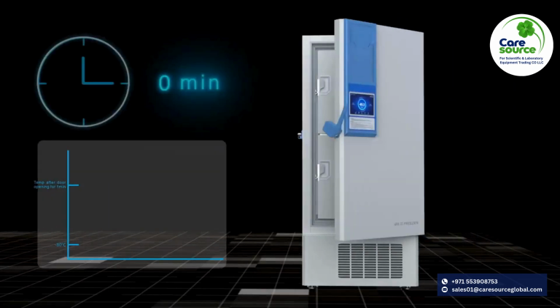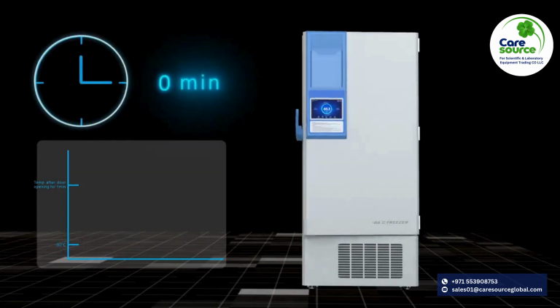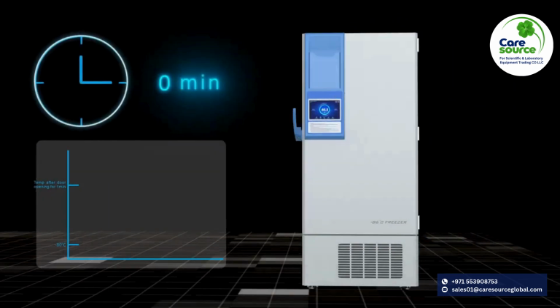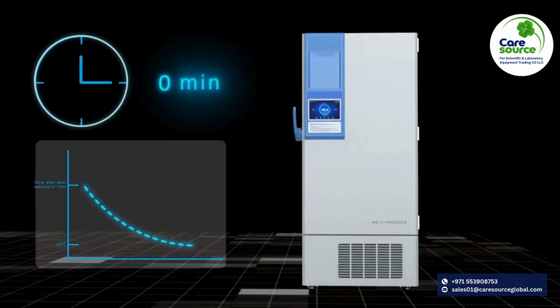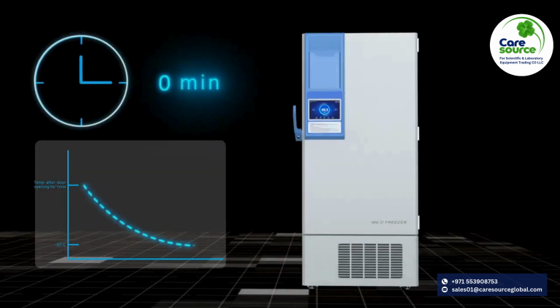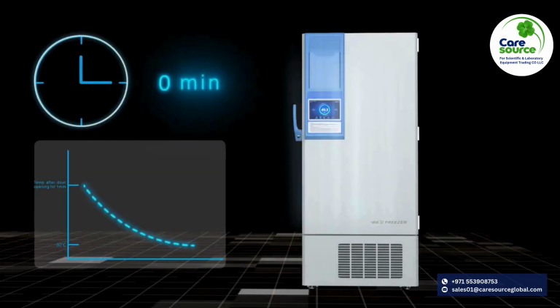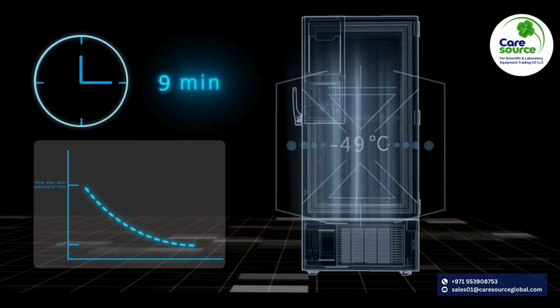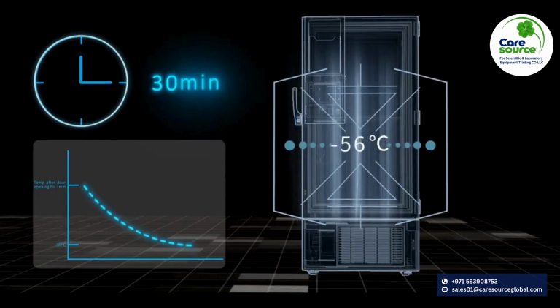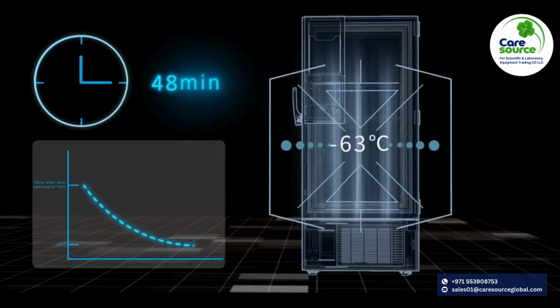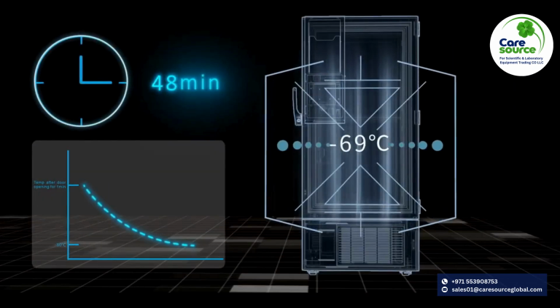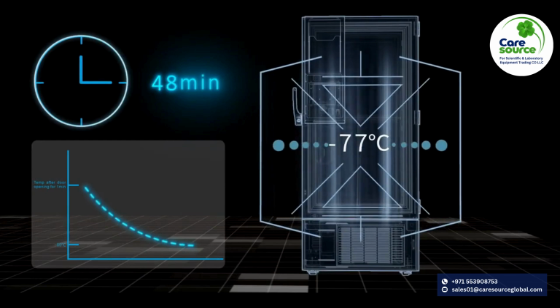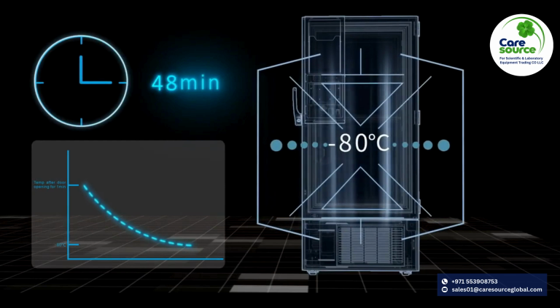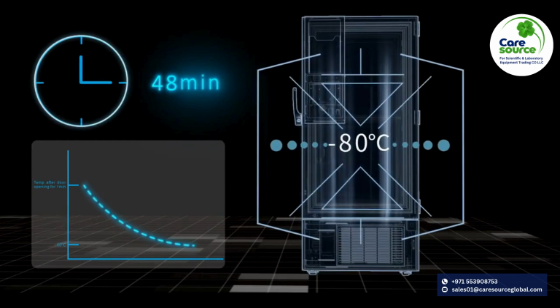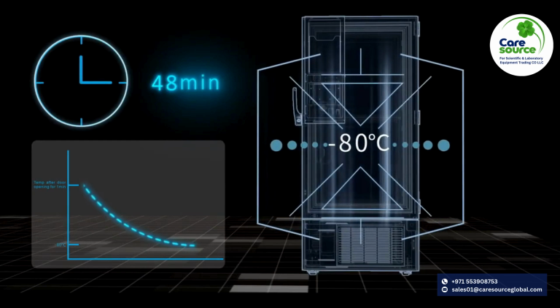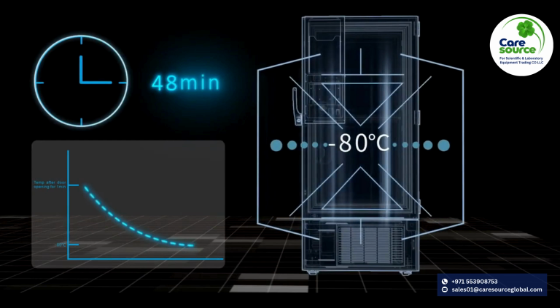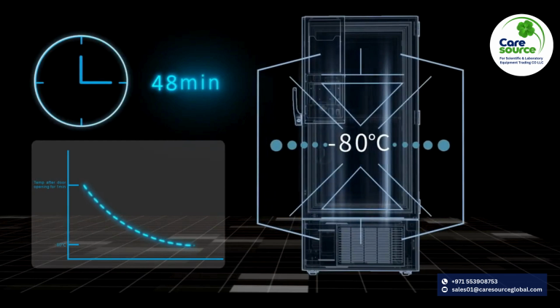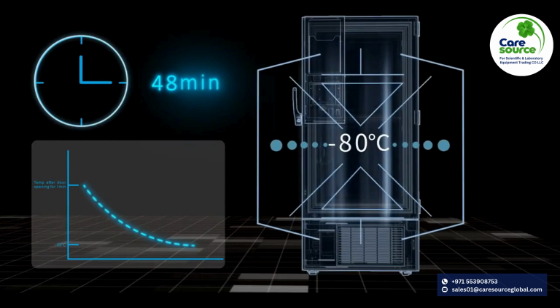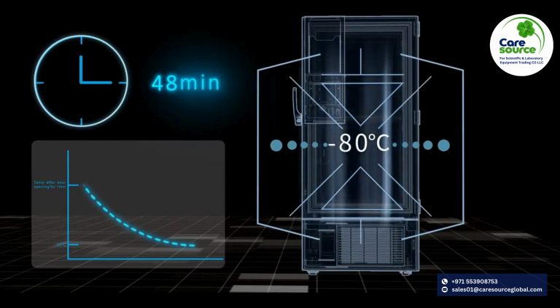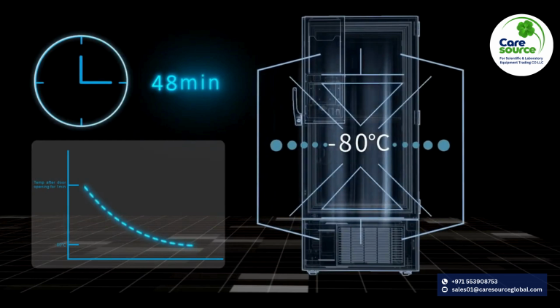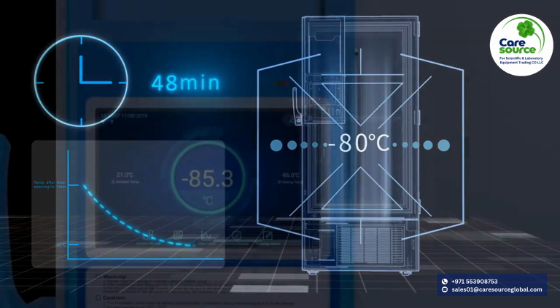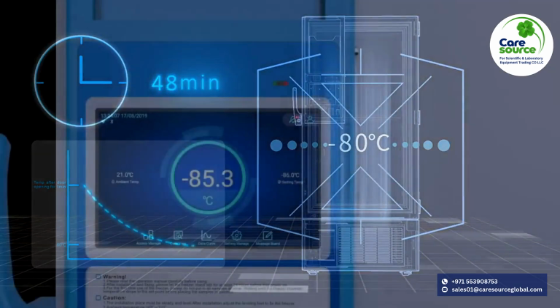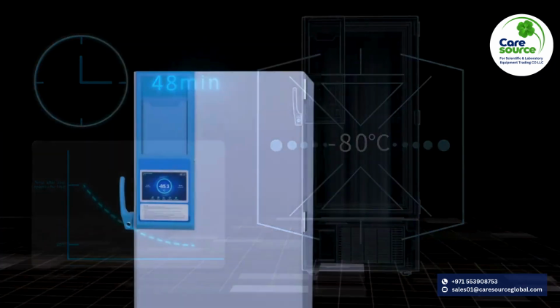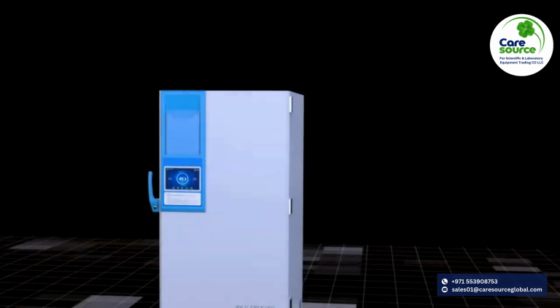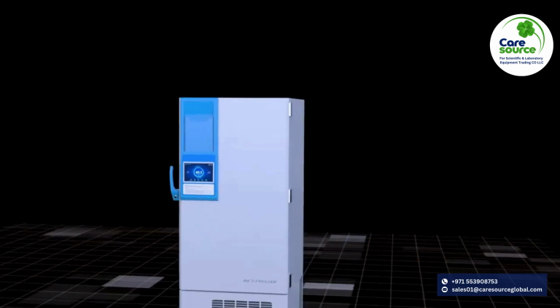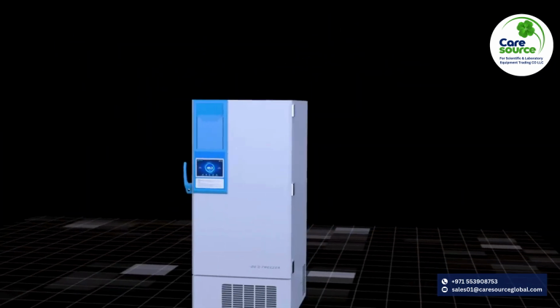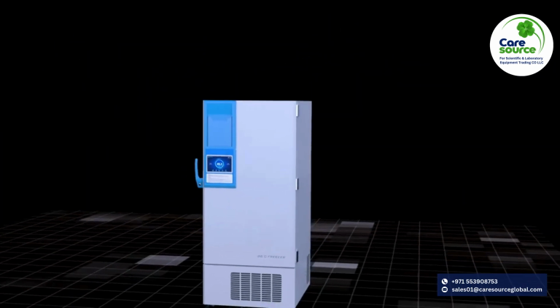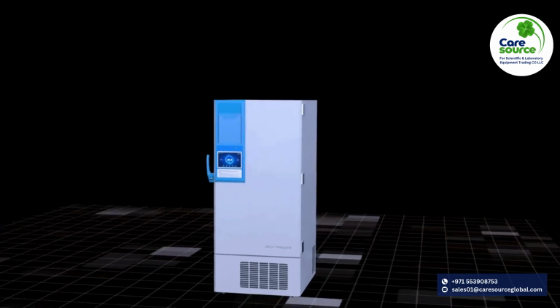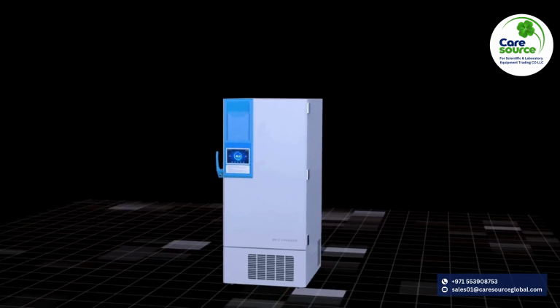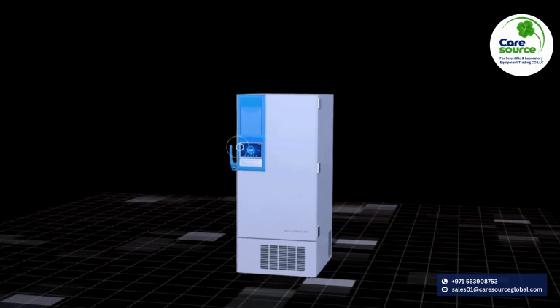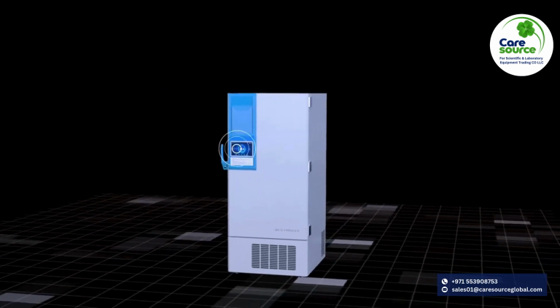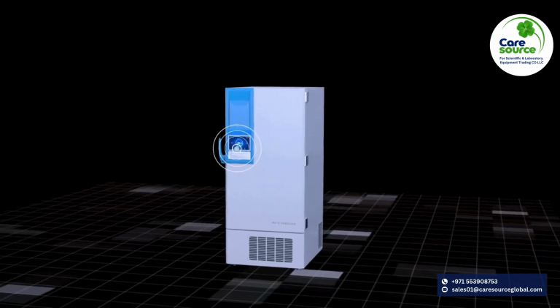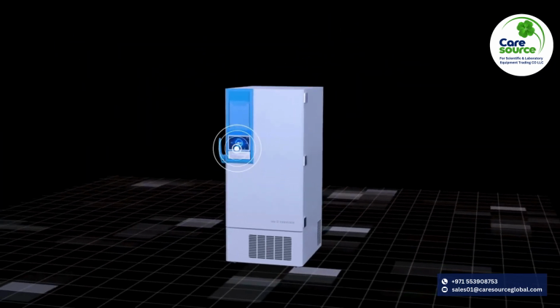It takes only 48 minutes for the temperature to drop to minus 80 degrees Celsius after door opening for one minute.